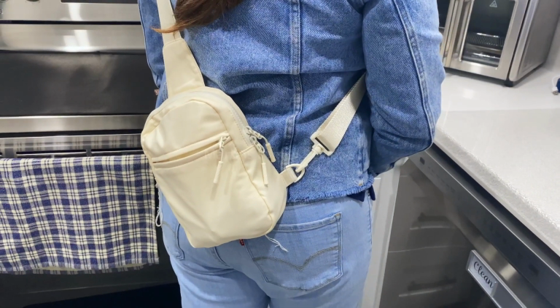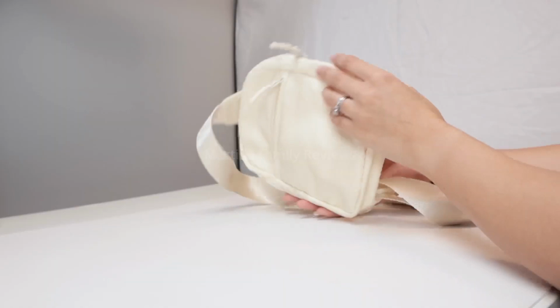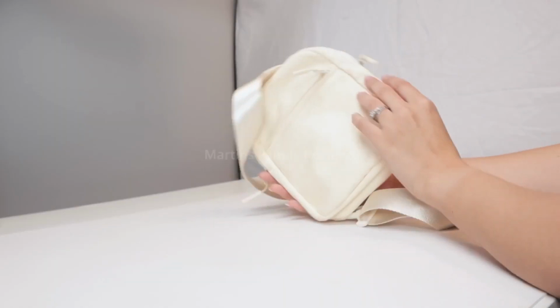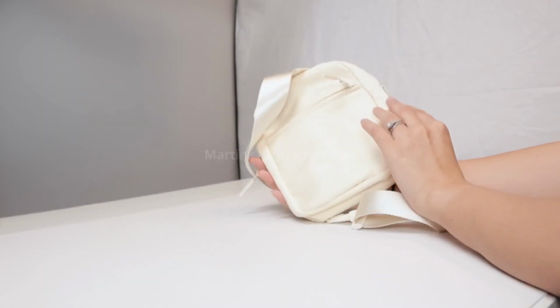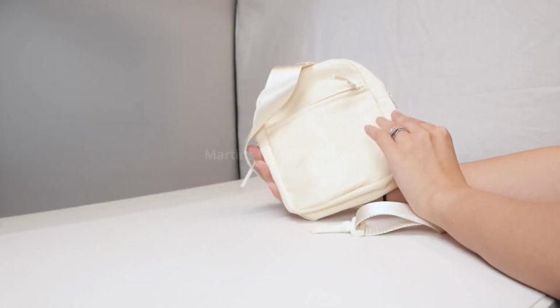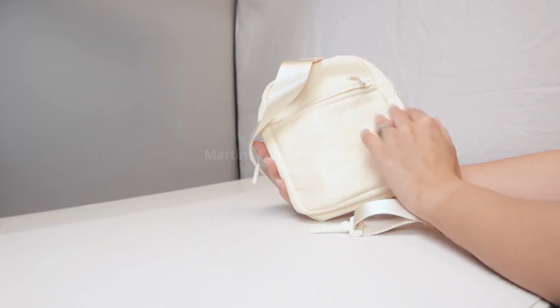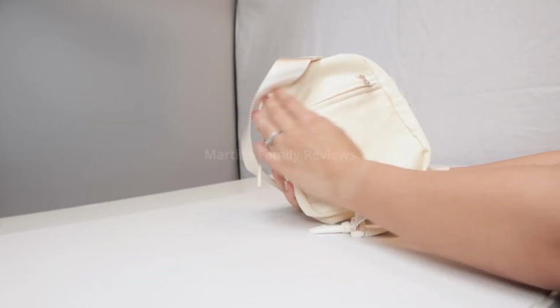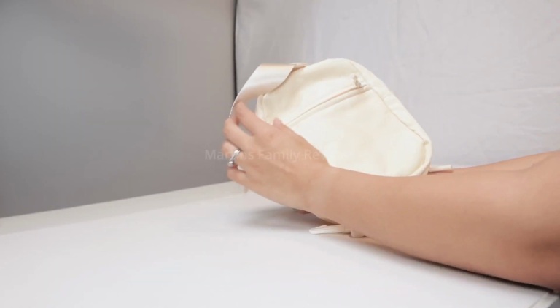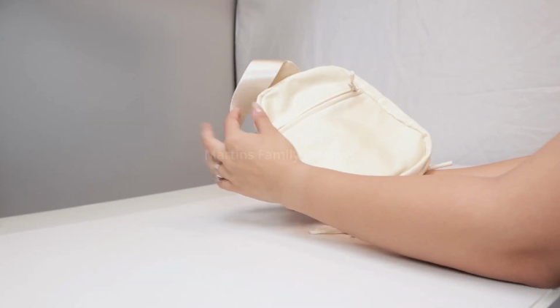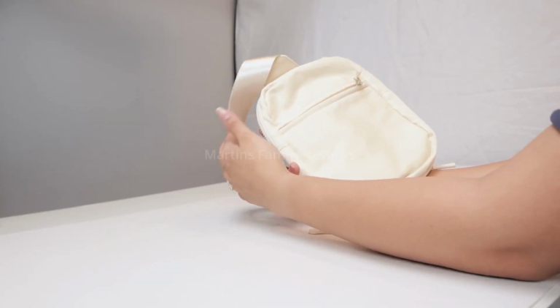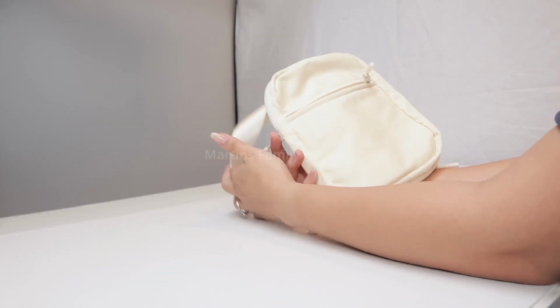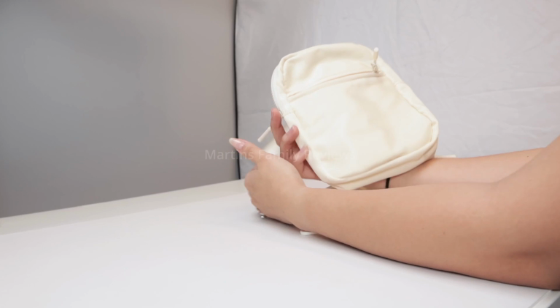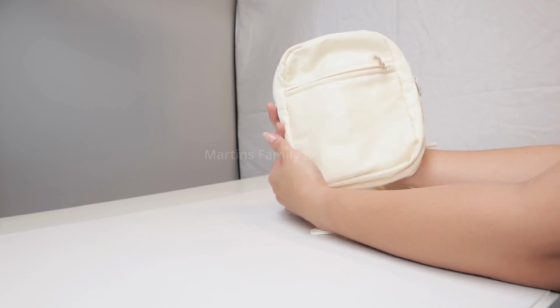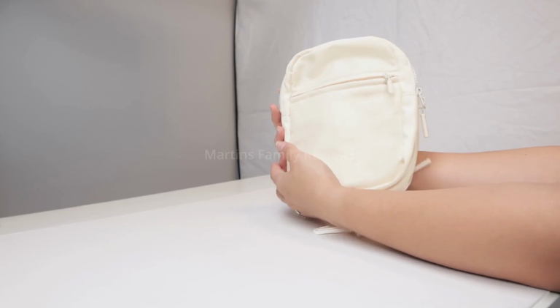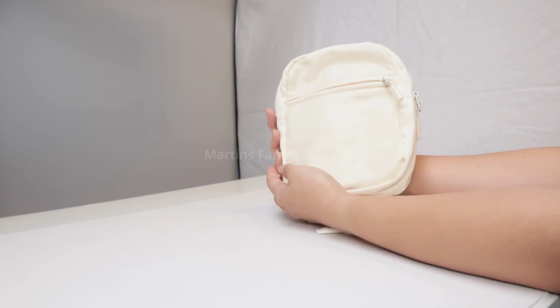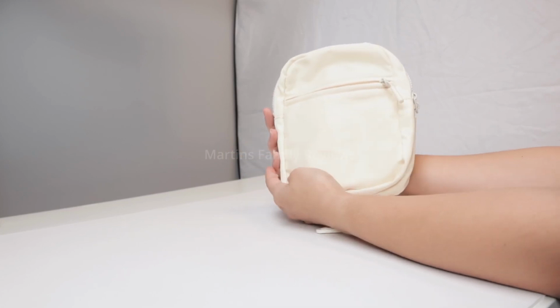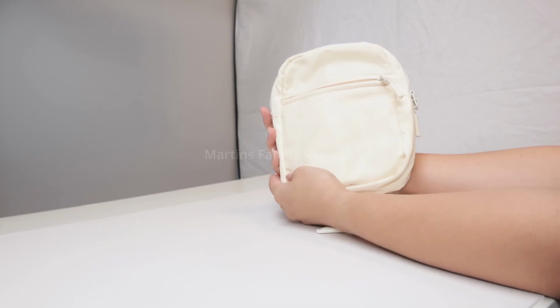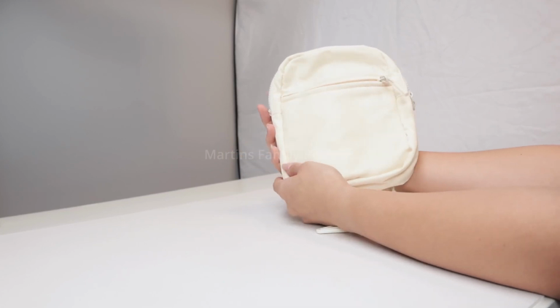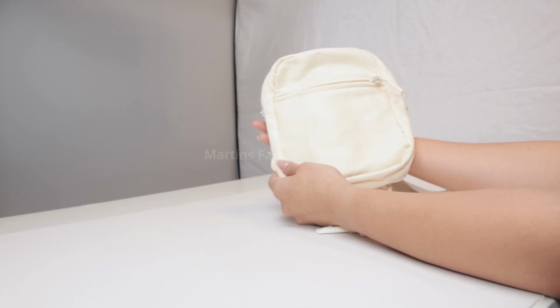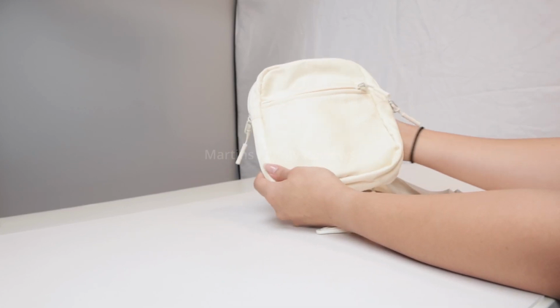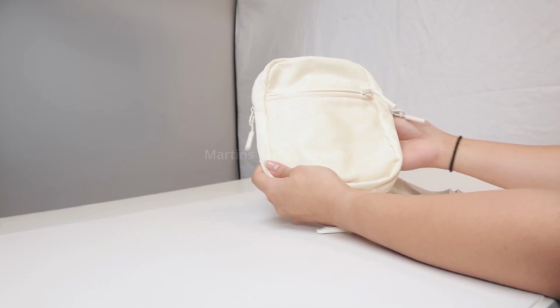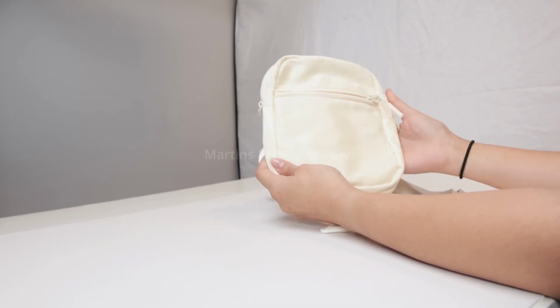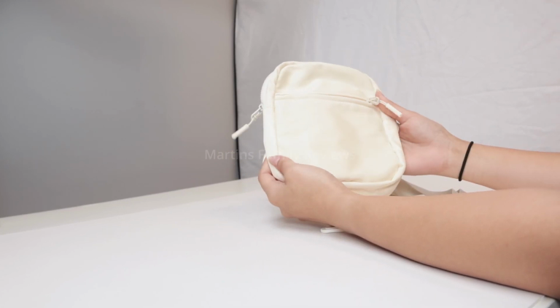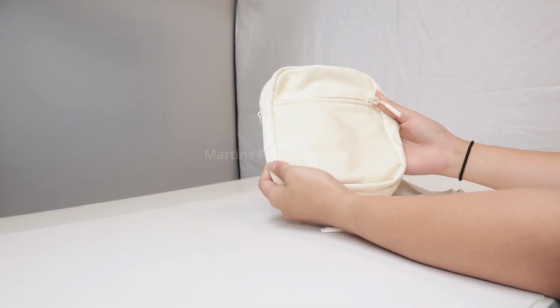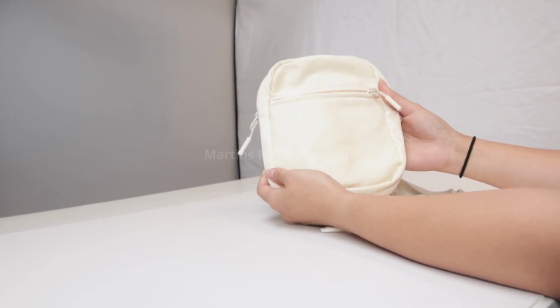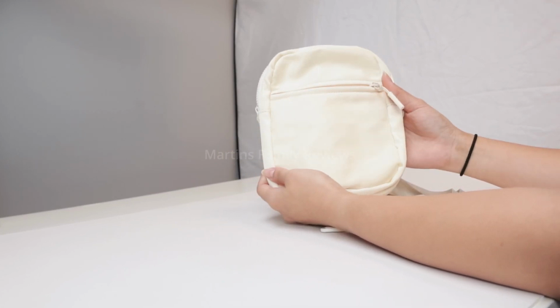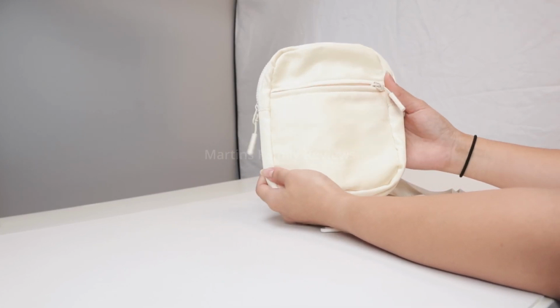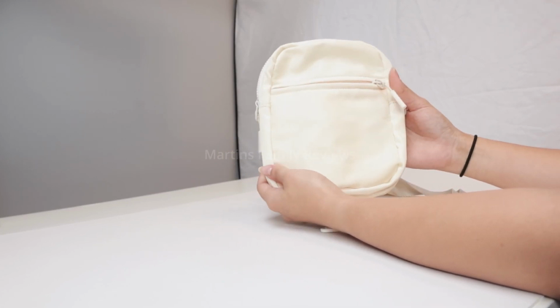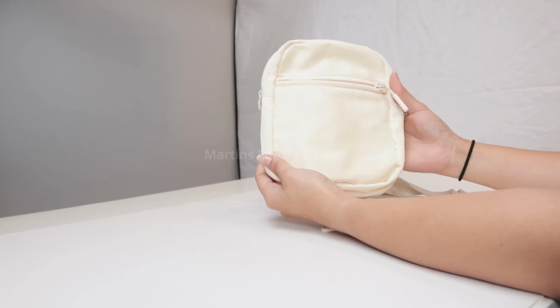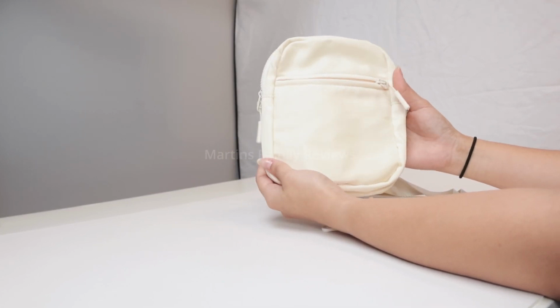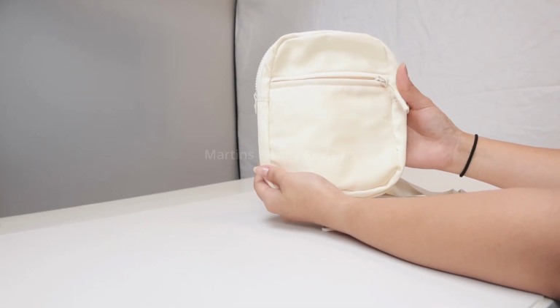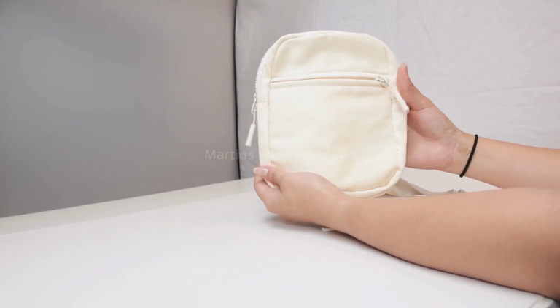So check this little bag out on Amazon. It might look small but it's super efficient no matter where you're going.